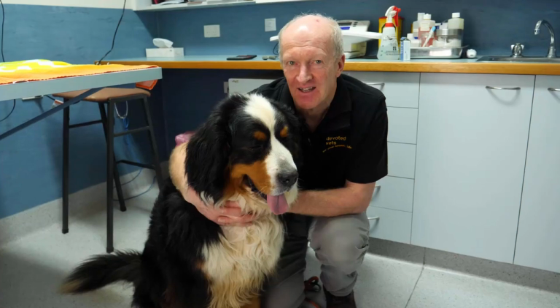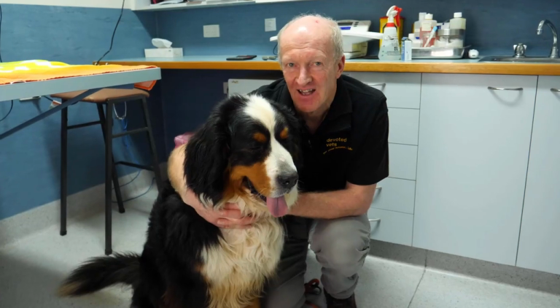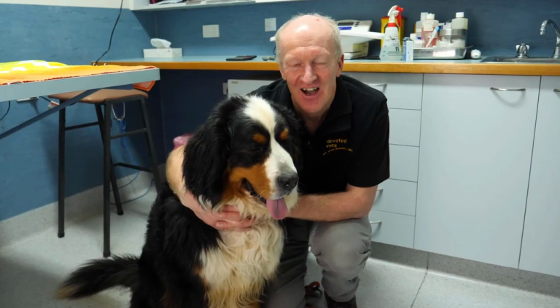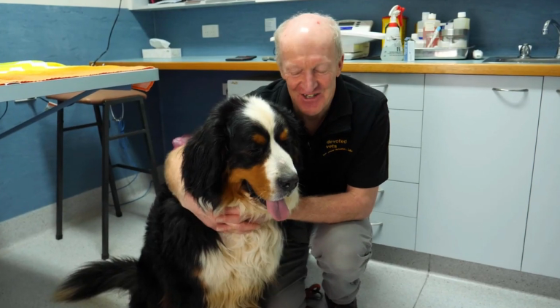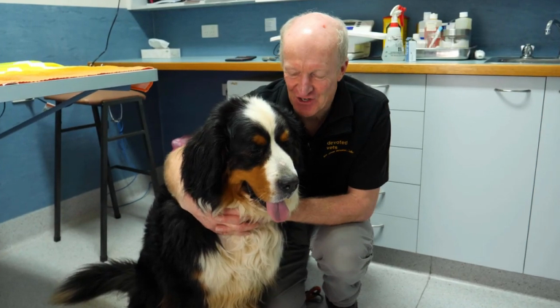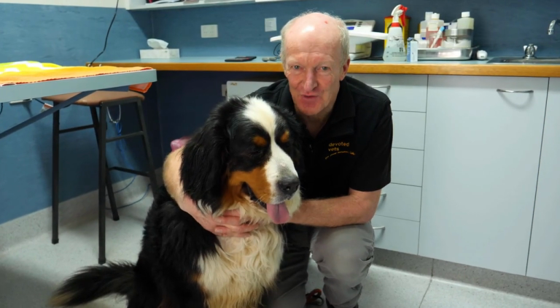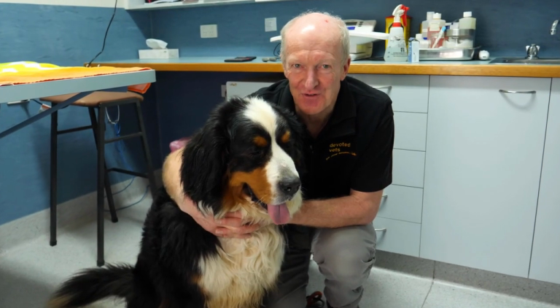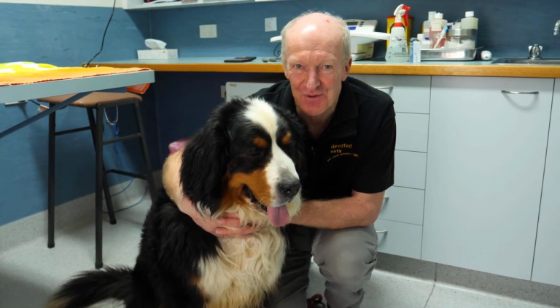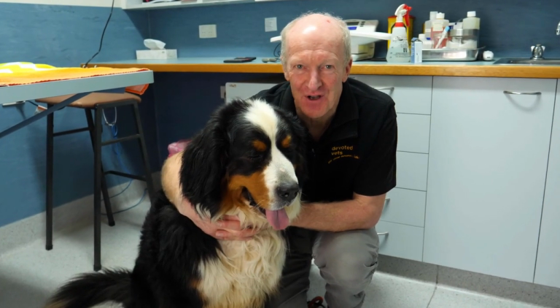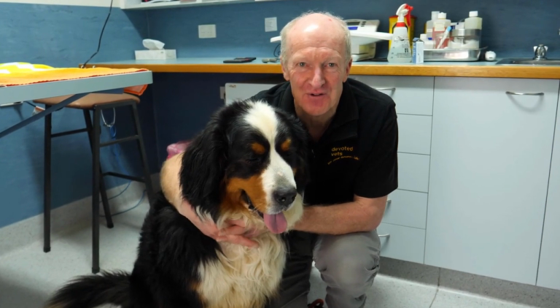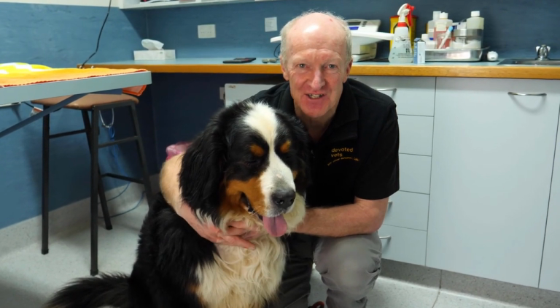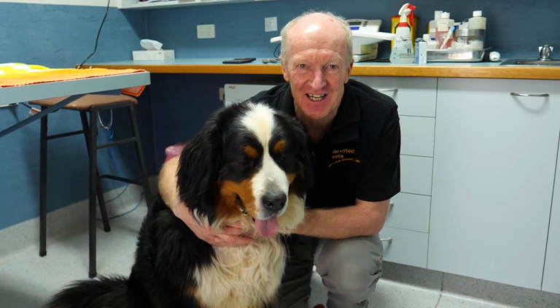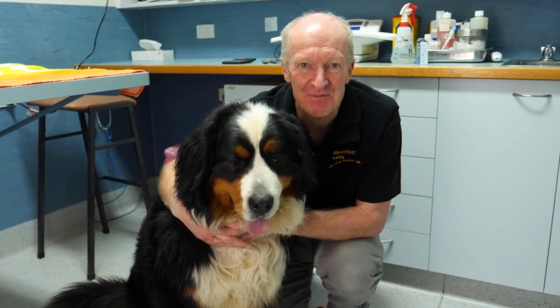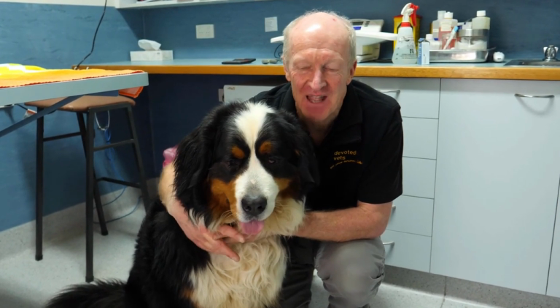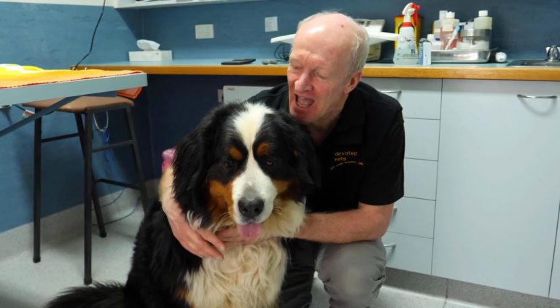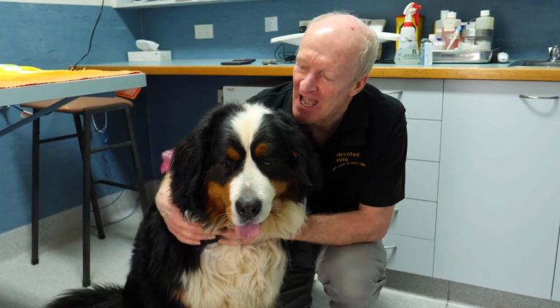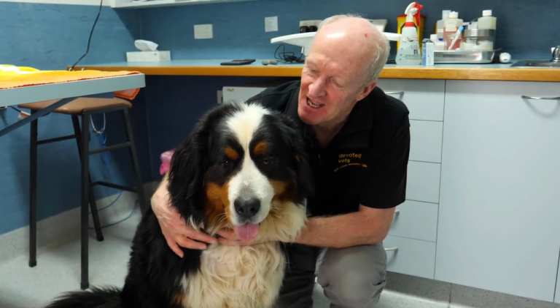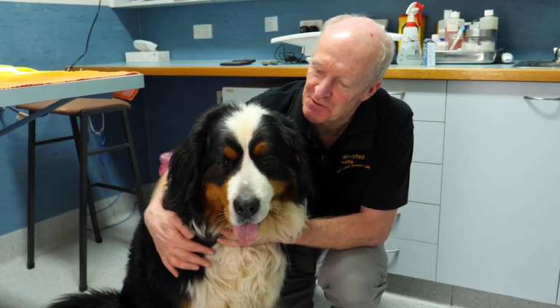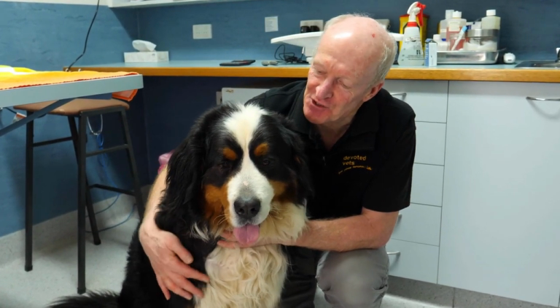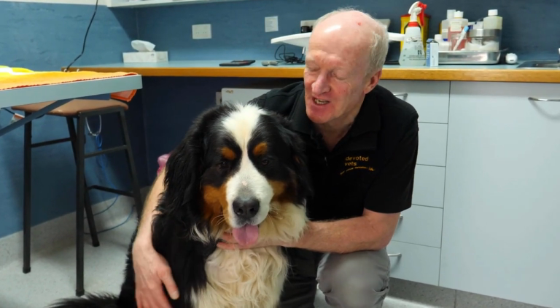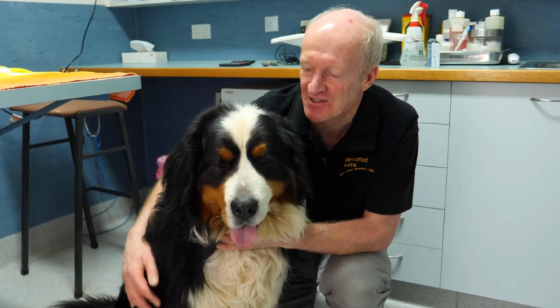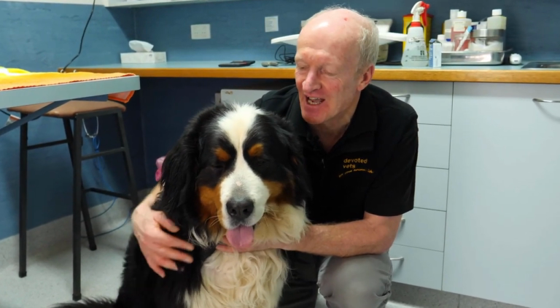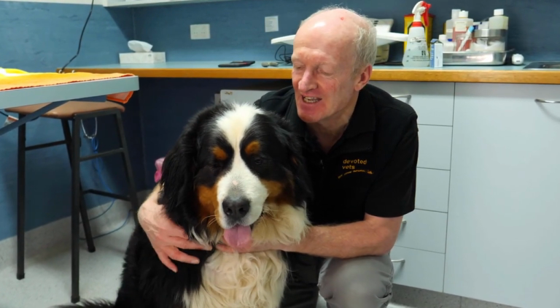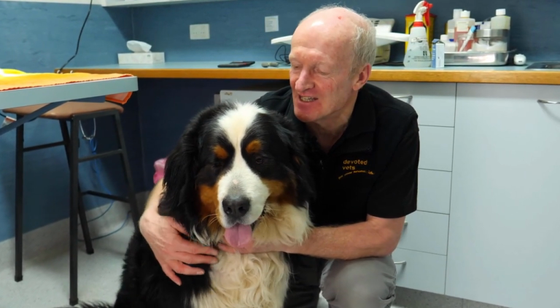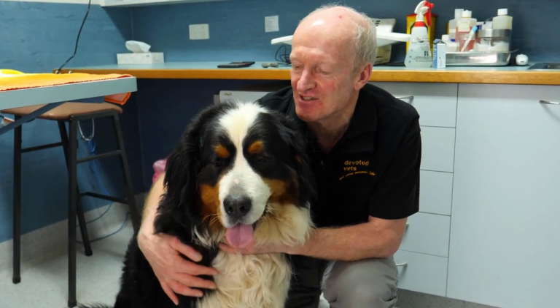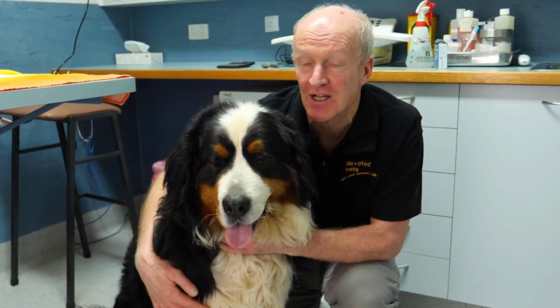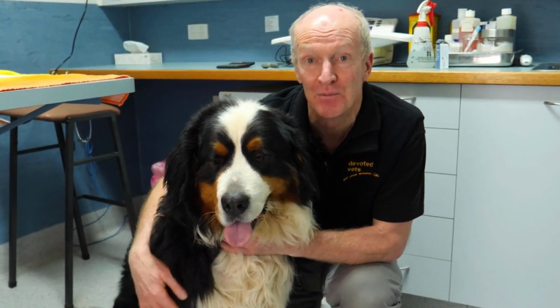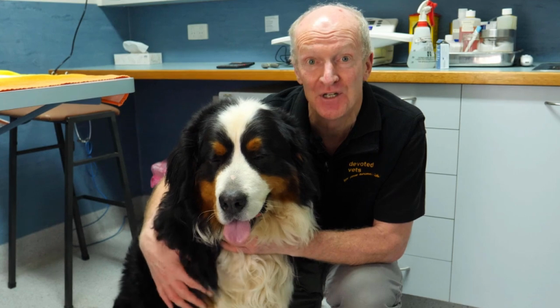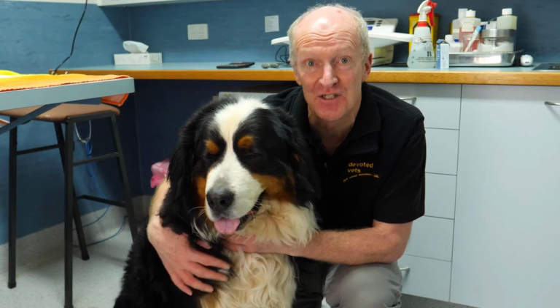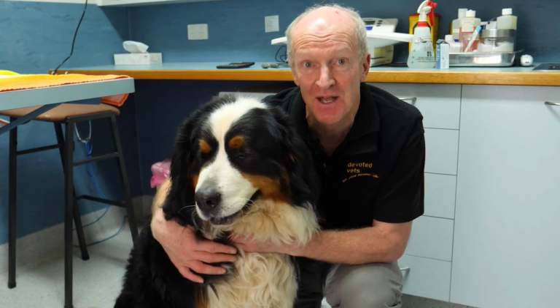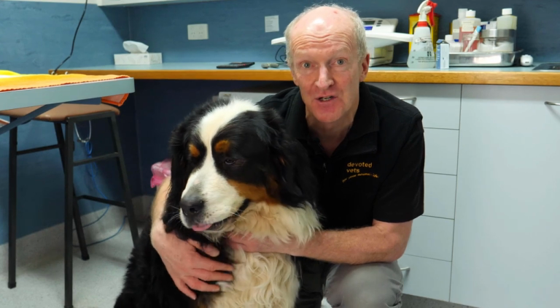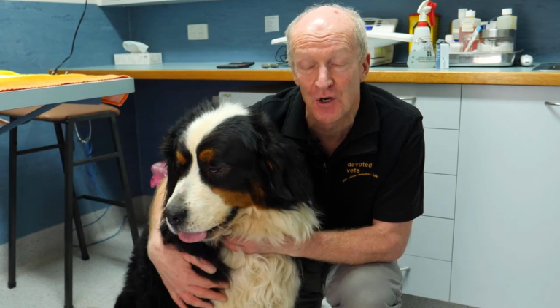Hi, it's Dr. Rod from Devoted Vets here, and our special guest today is Doug the Bernese Mountain Dog.